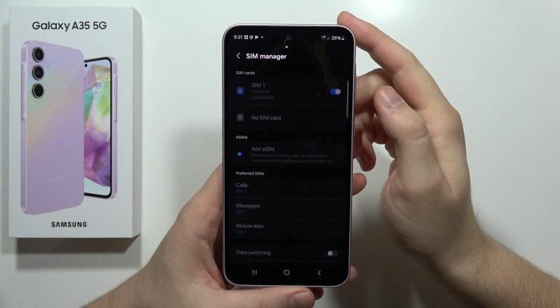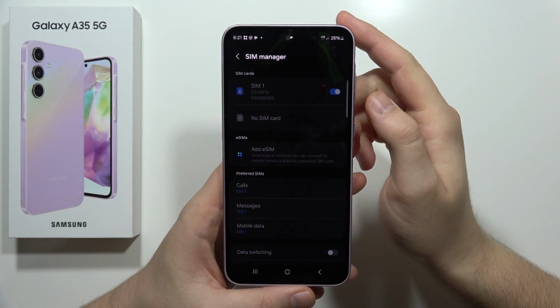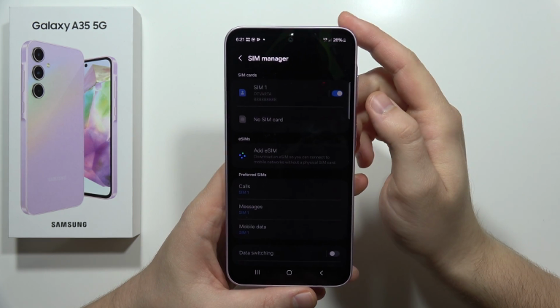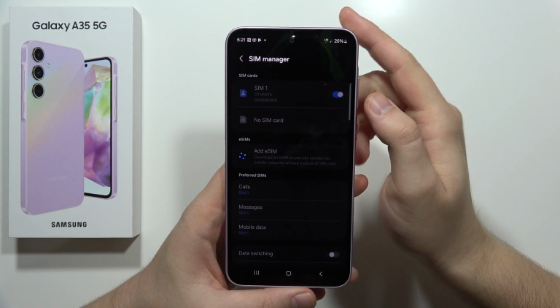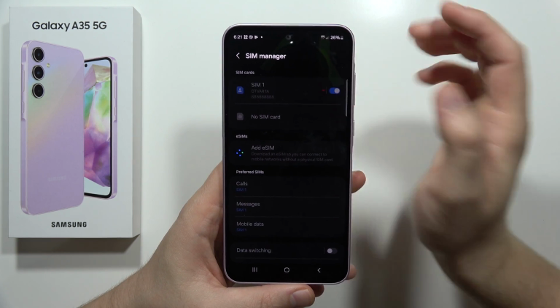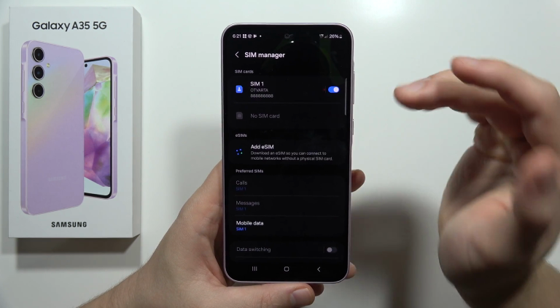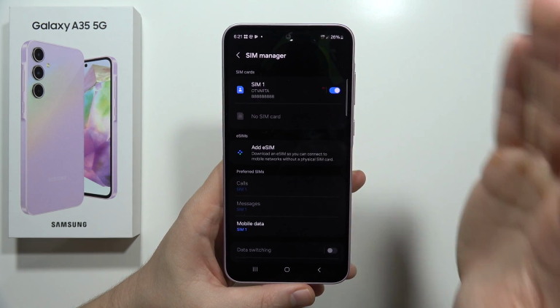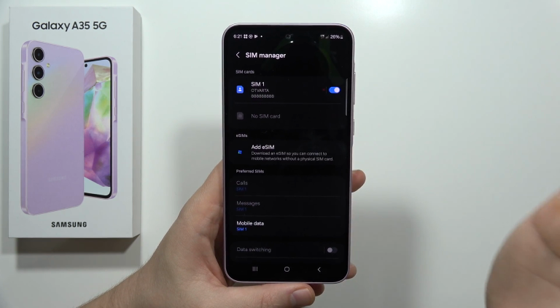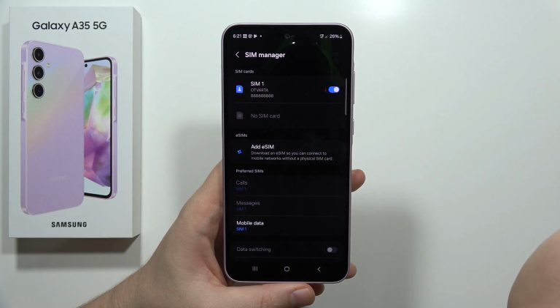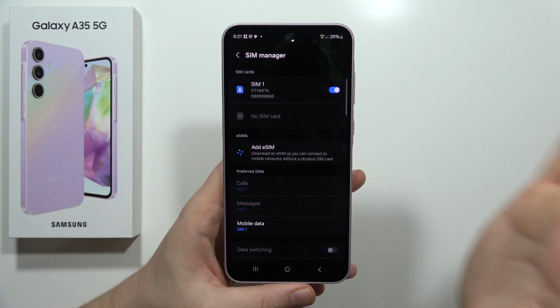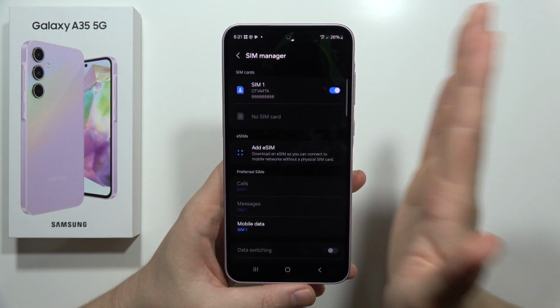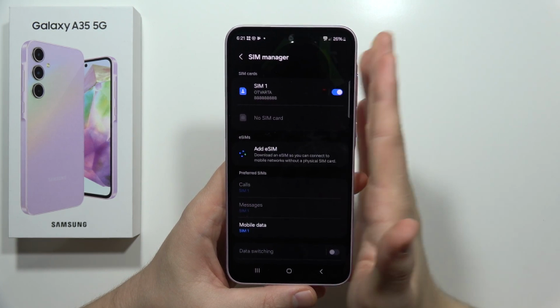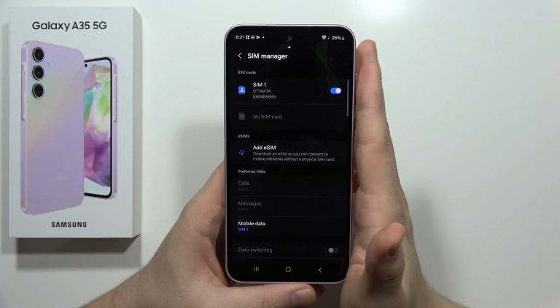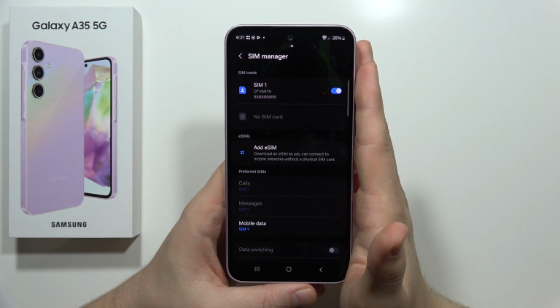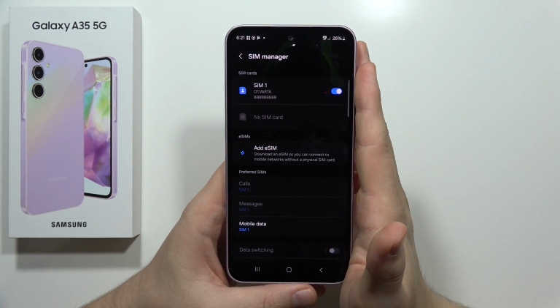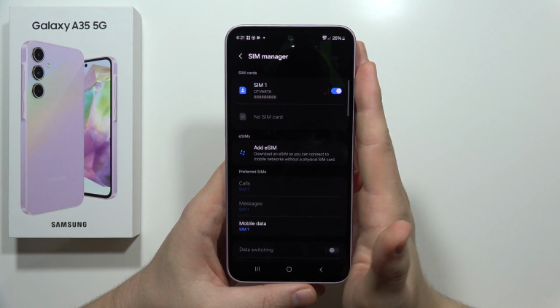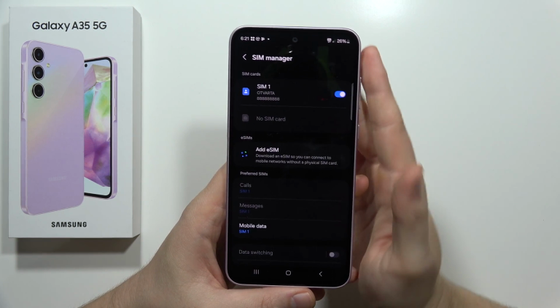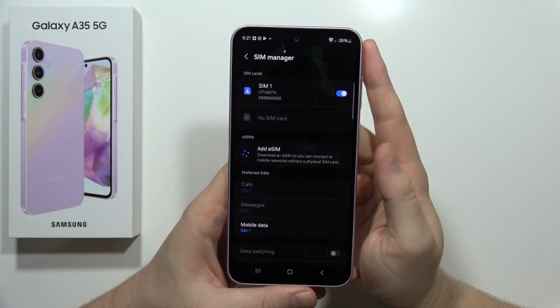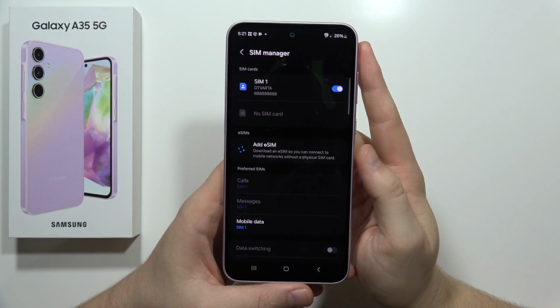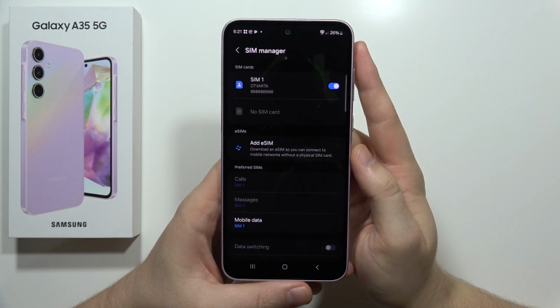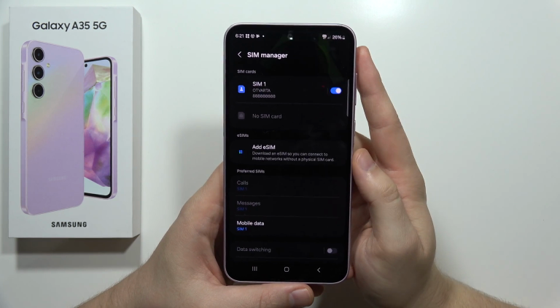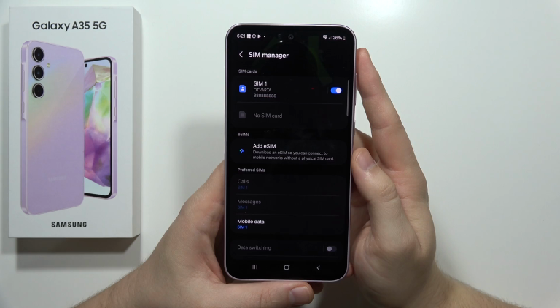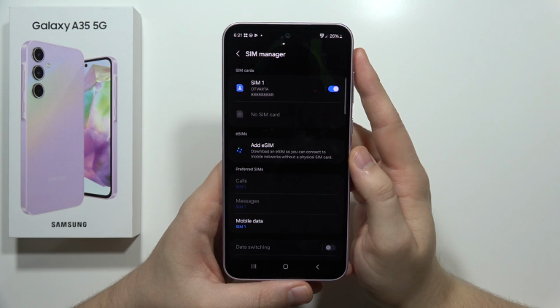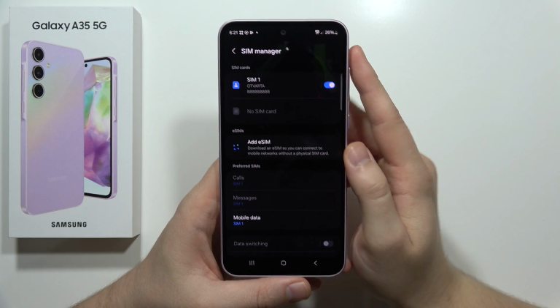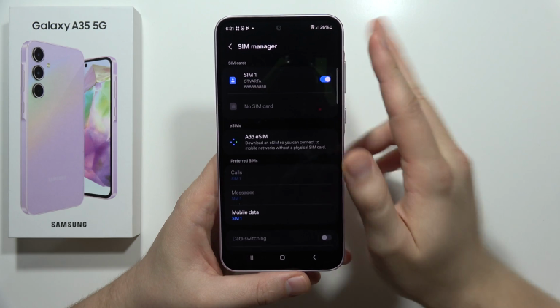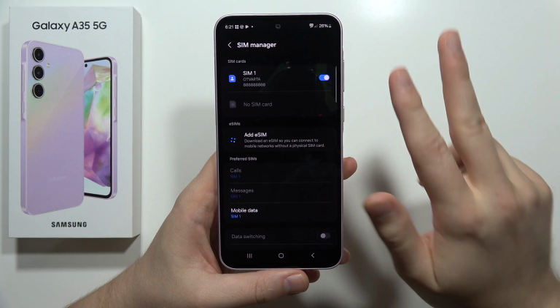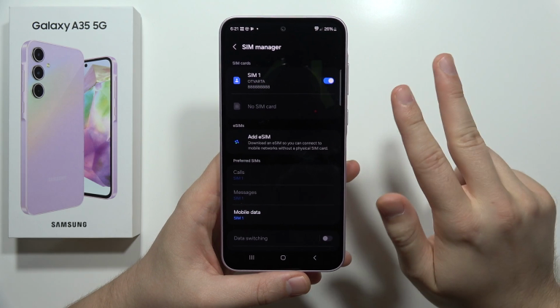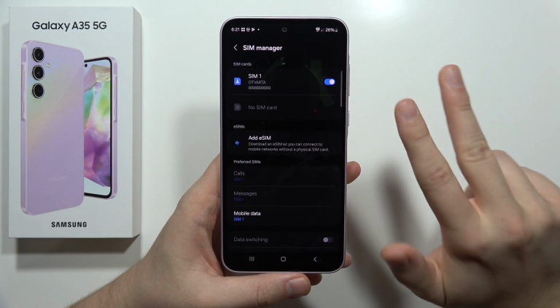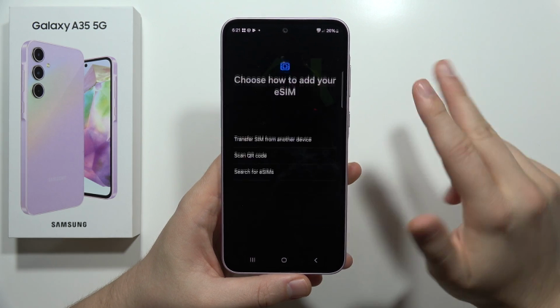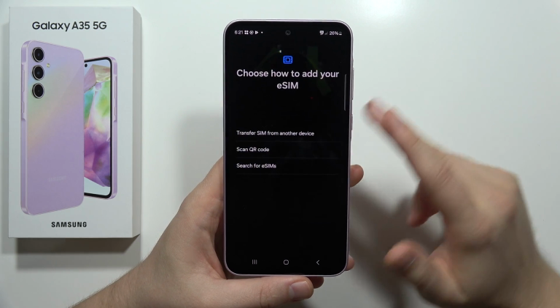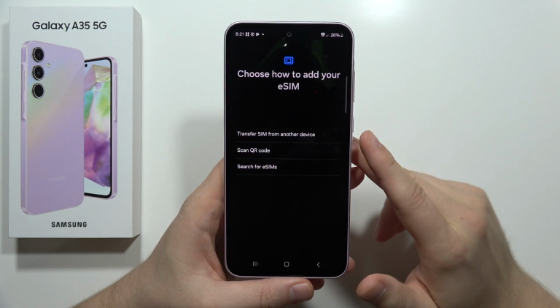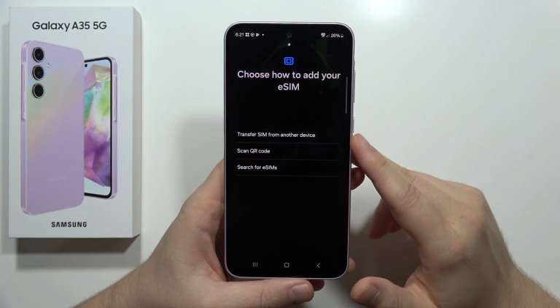After this, when you enter the eSIM function, you'll actually get three different options.